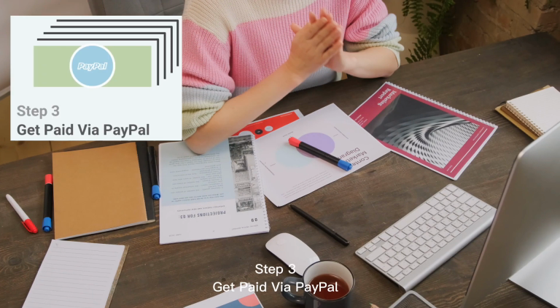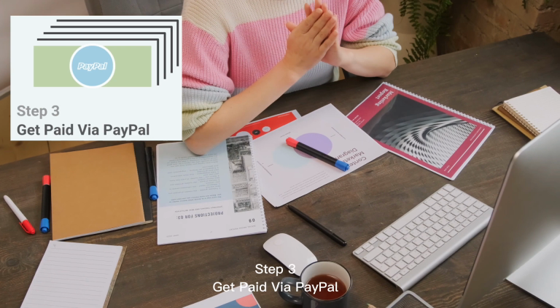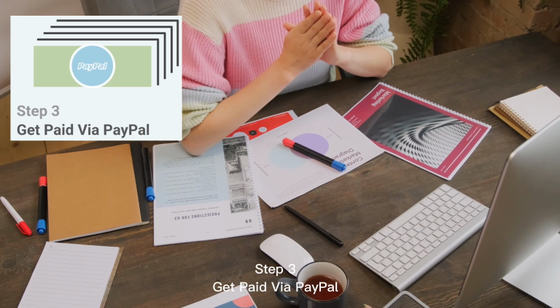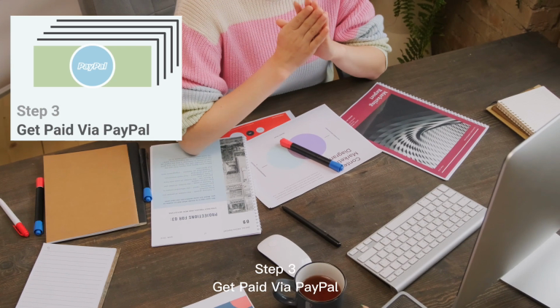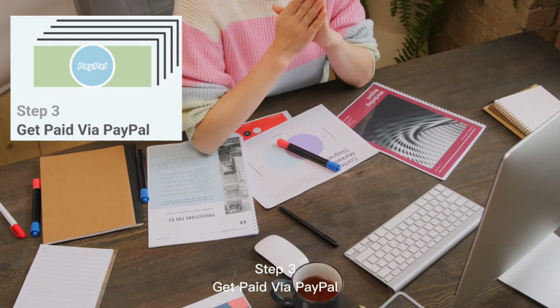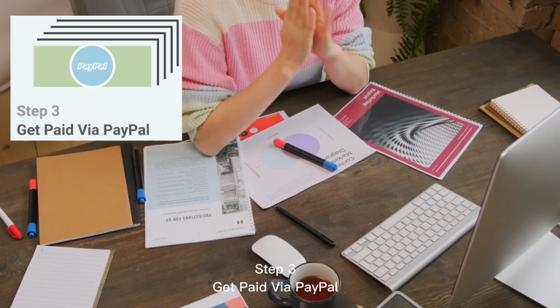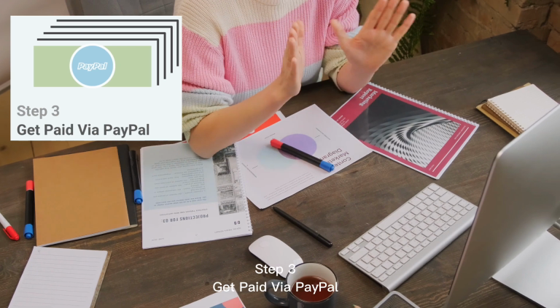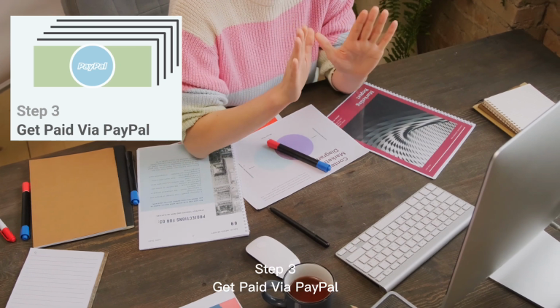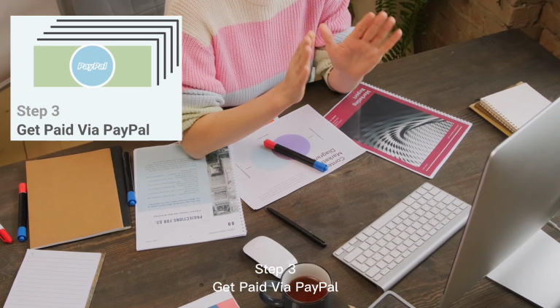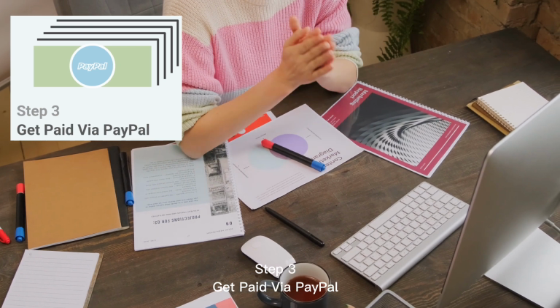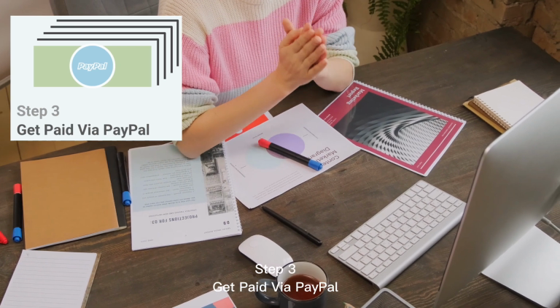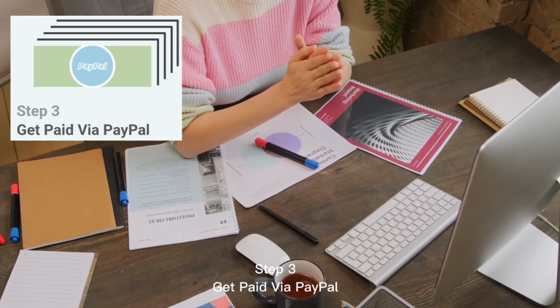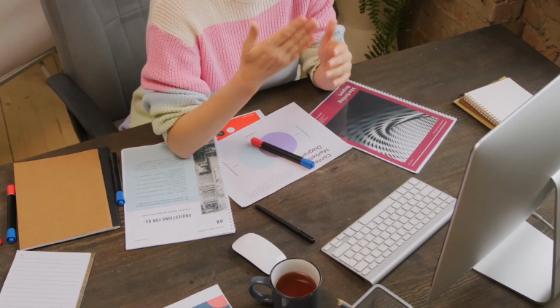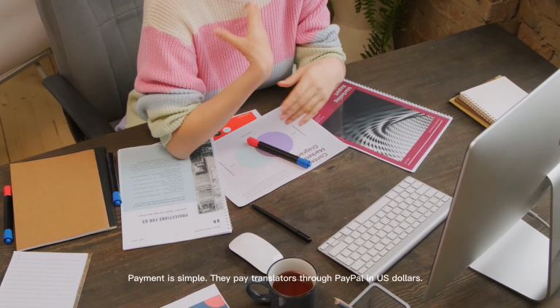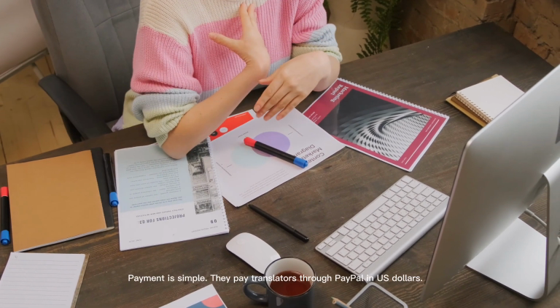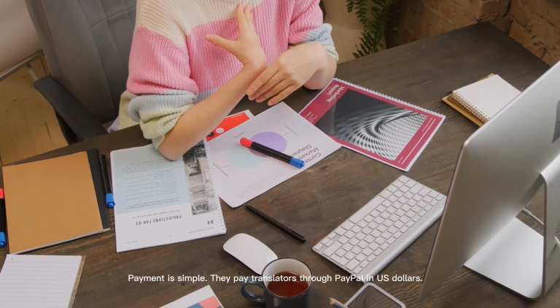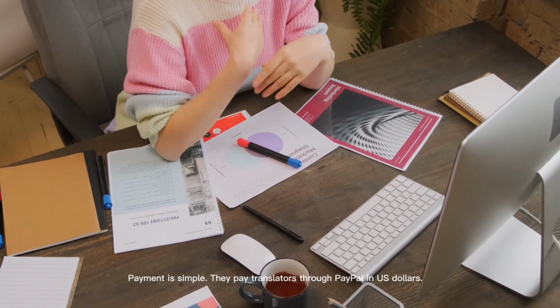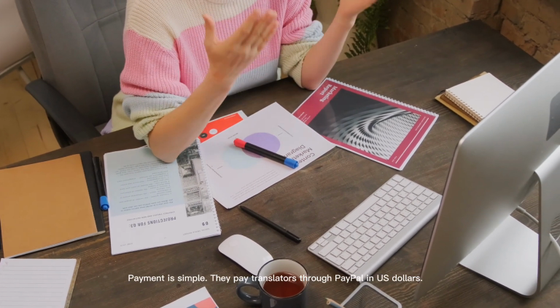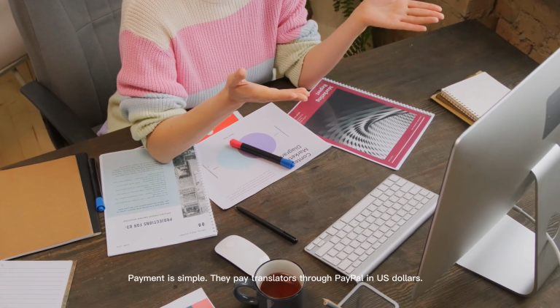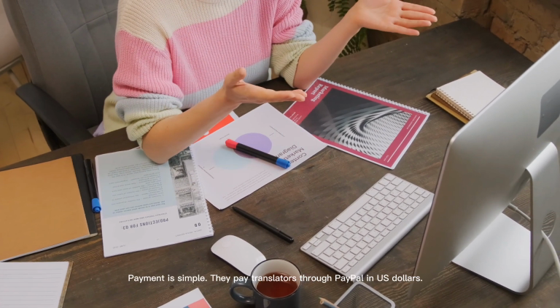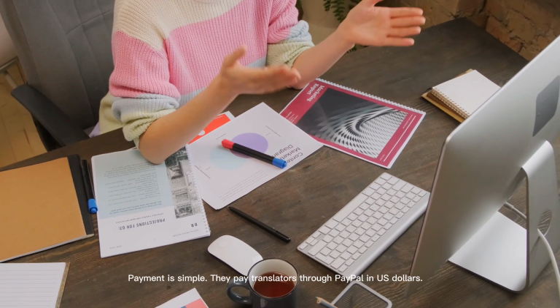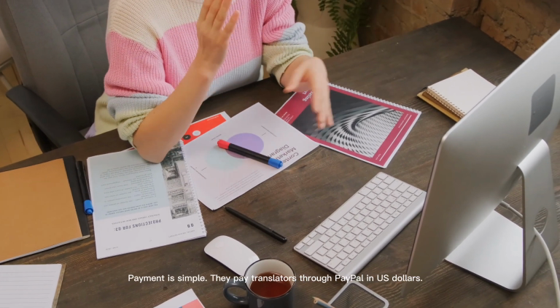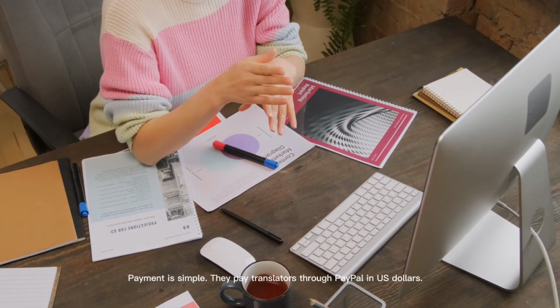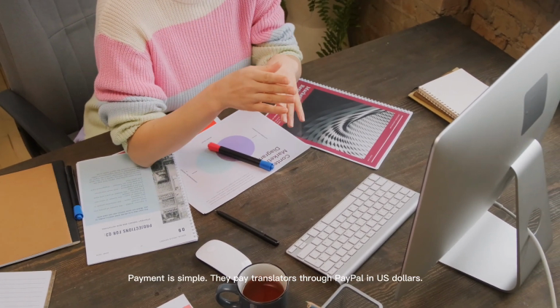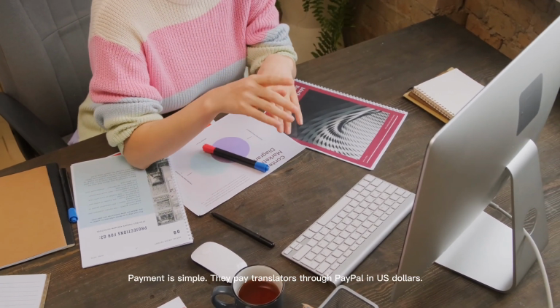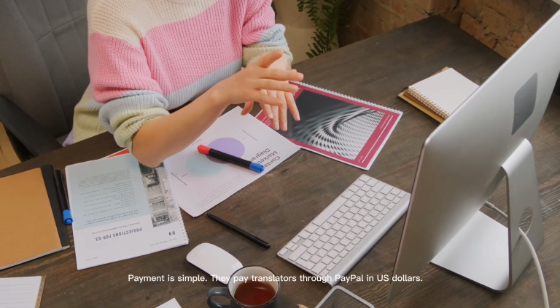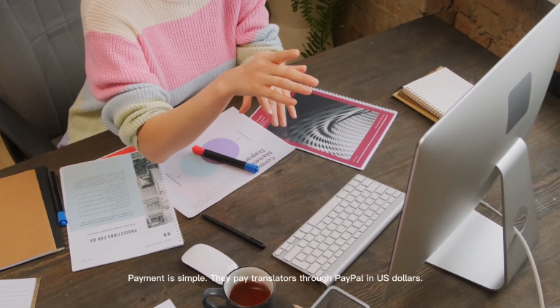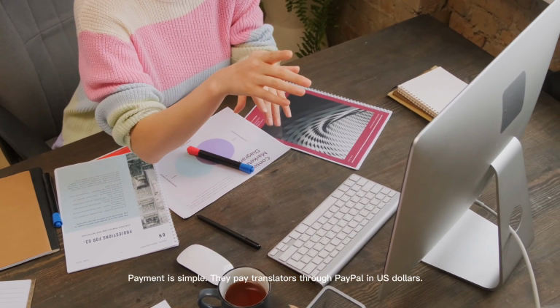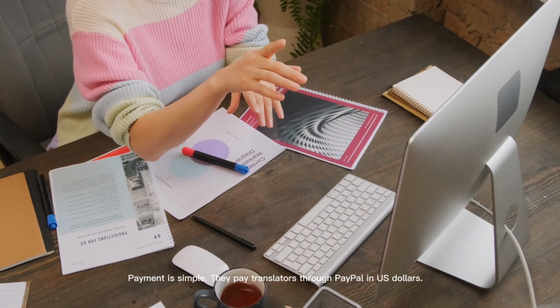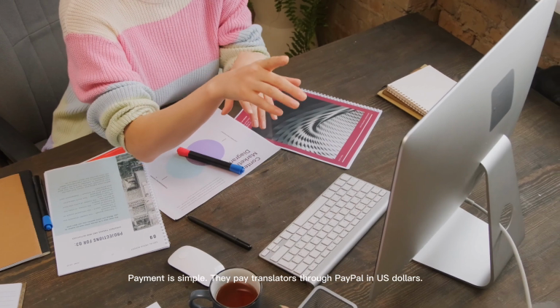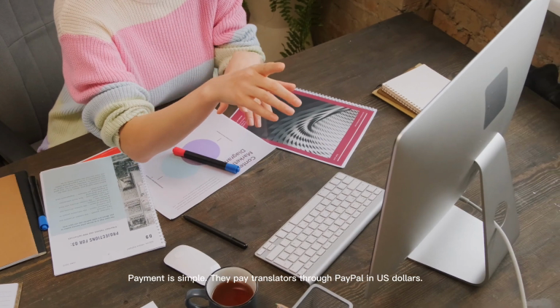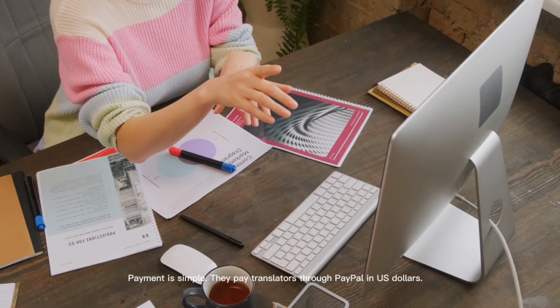Step 3: Get paid via PayPal. Payment is simple — they pay translators through PayPal in US dollars.